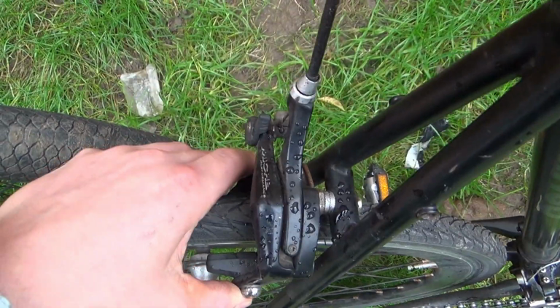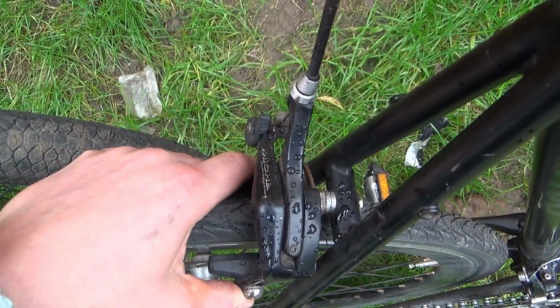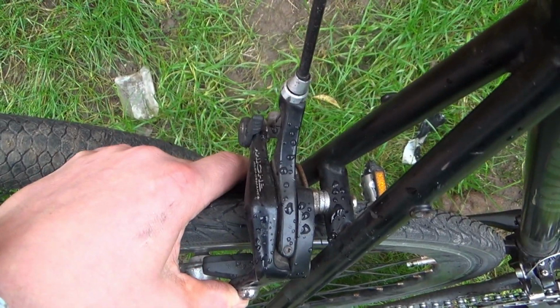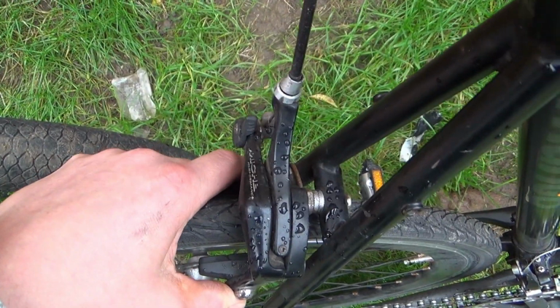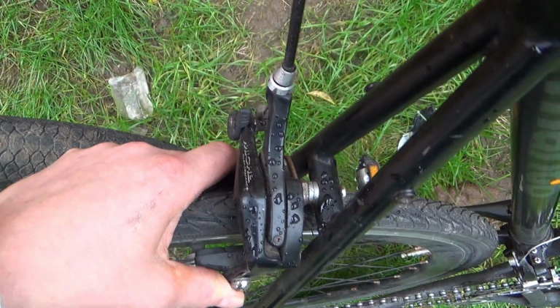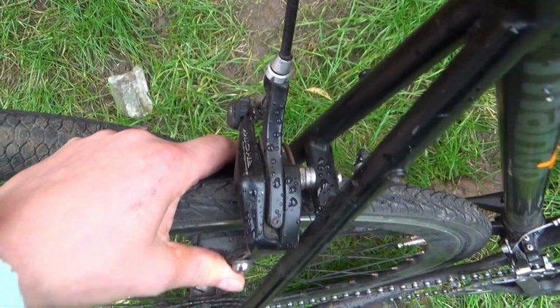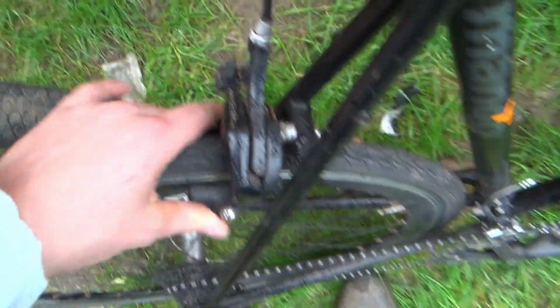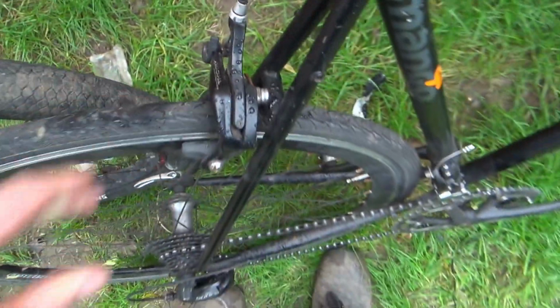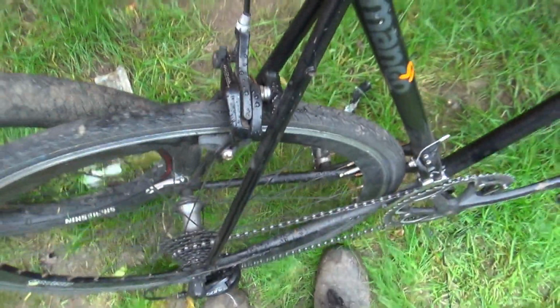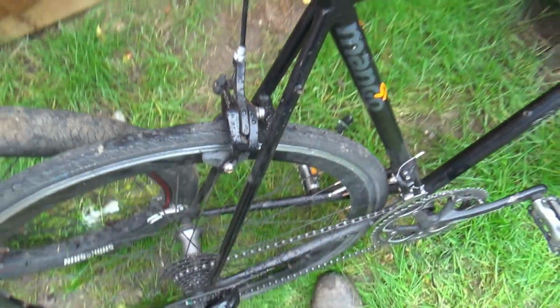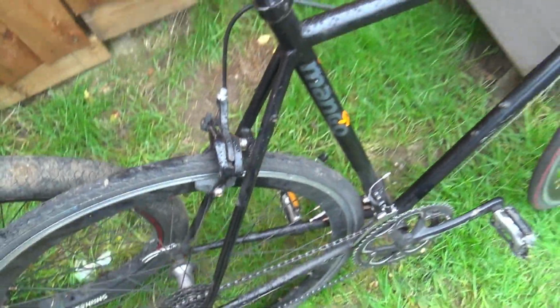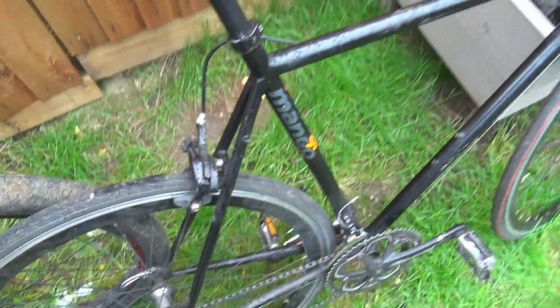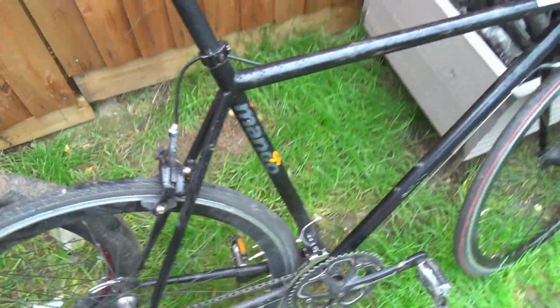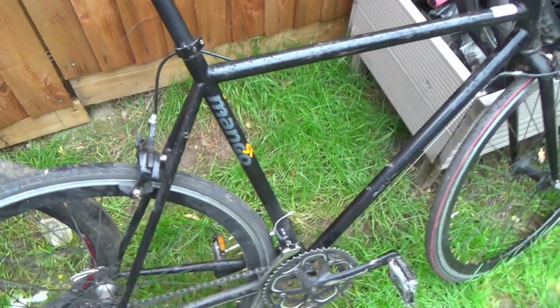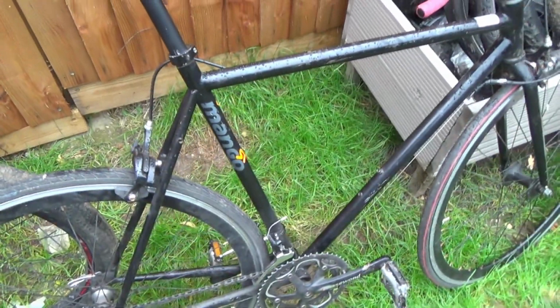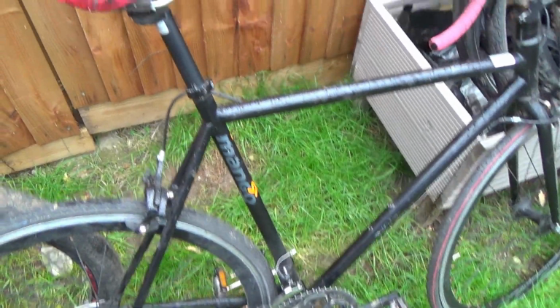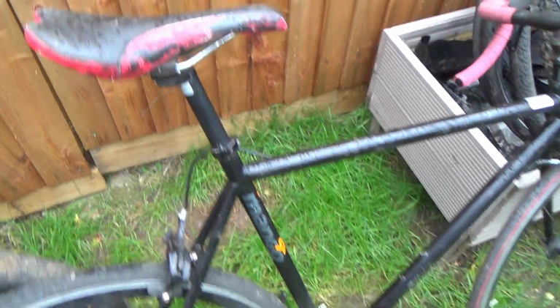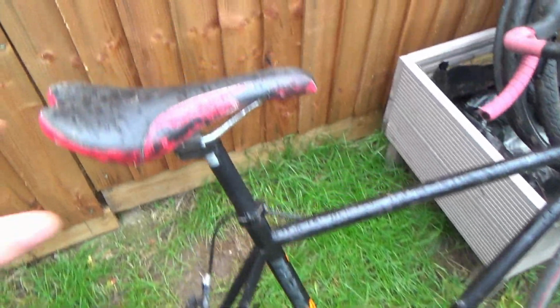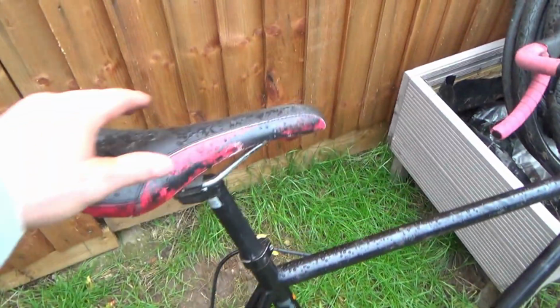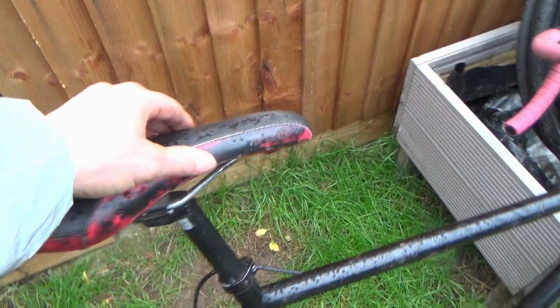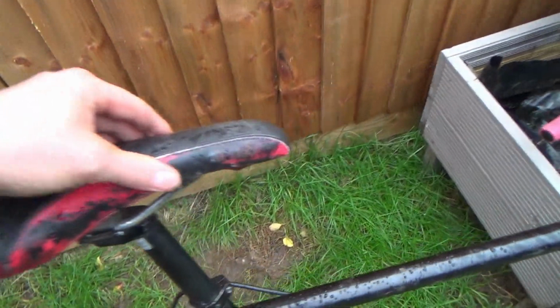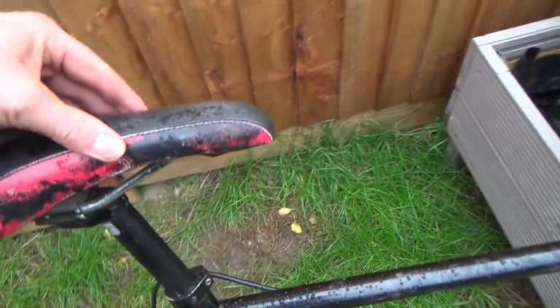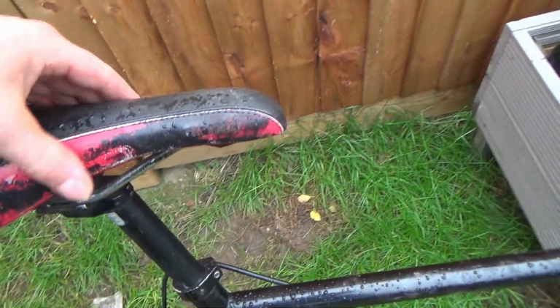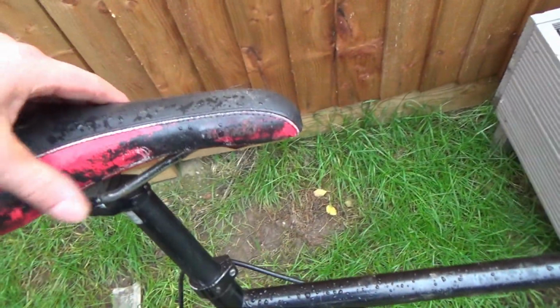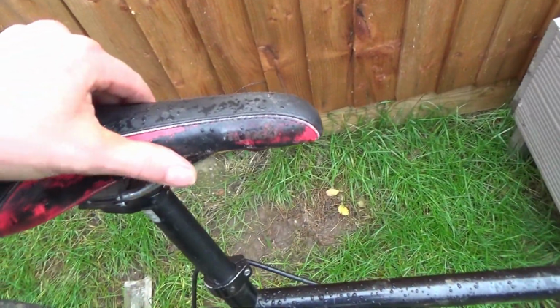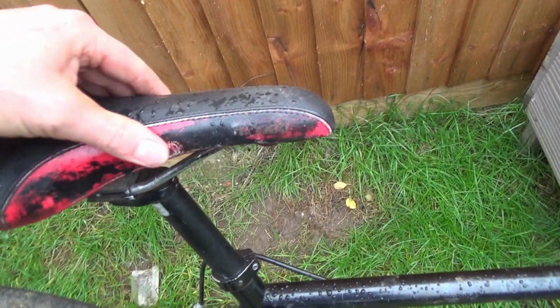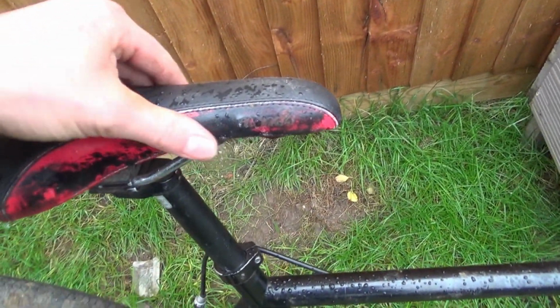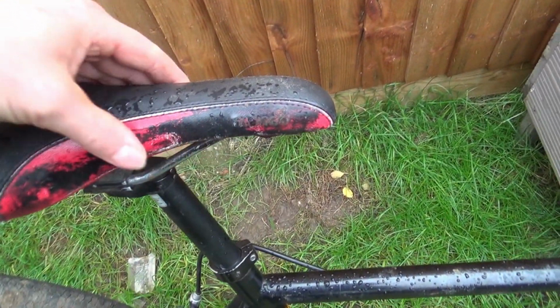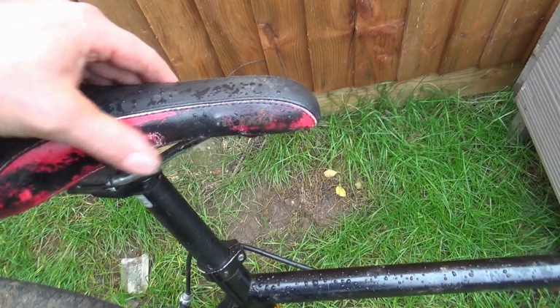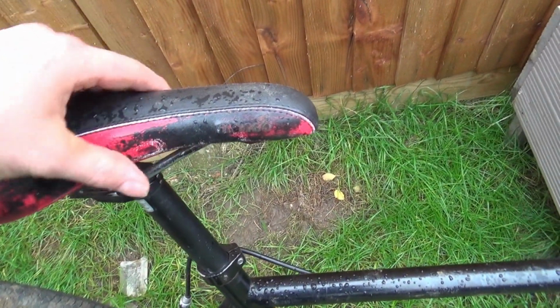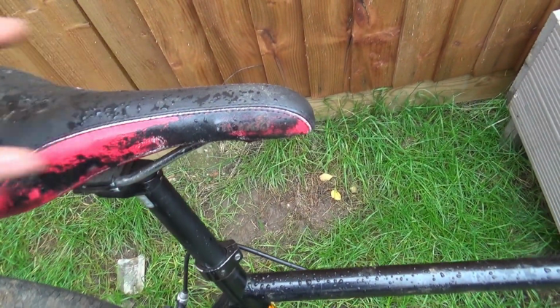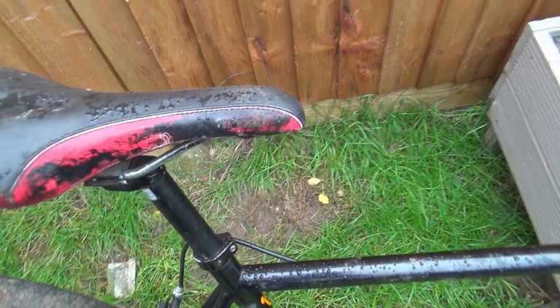Some Mishi brakes on there — let's see if that's how you pronounce it. The seat looks like it's got black paint on it, but I don't think it has — I think it's just where the red's worn off.